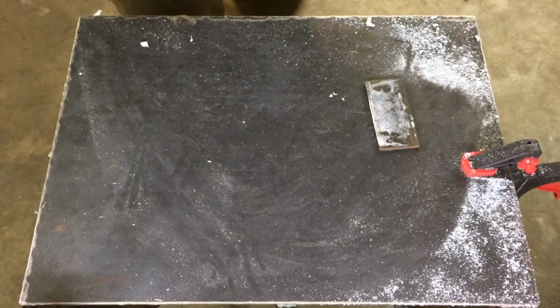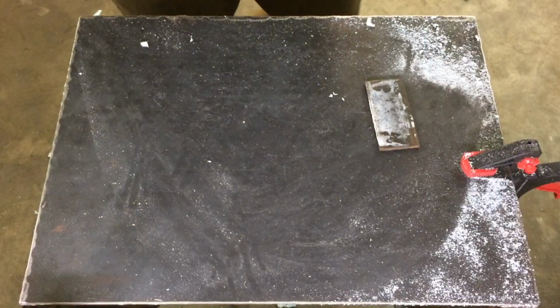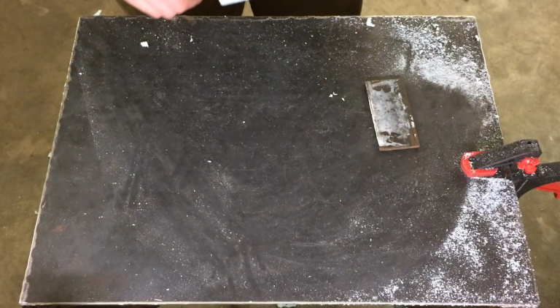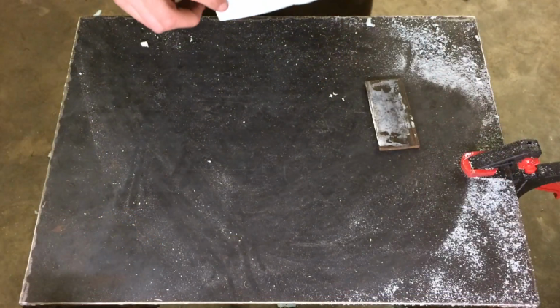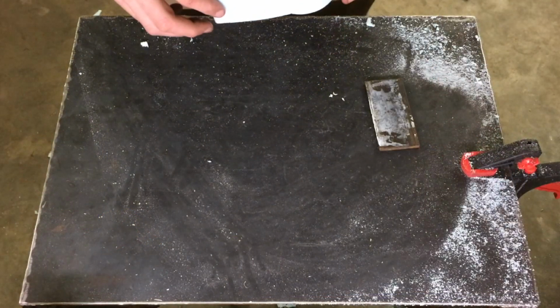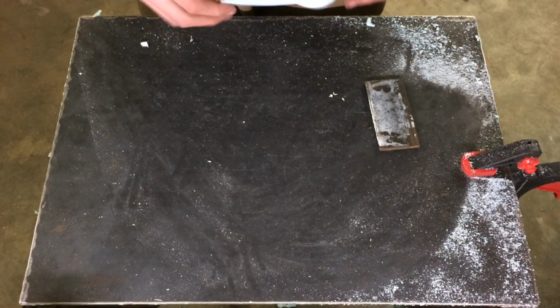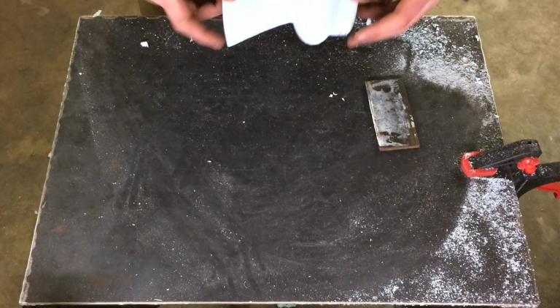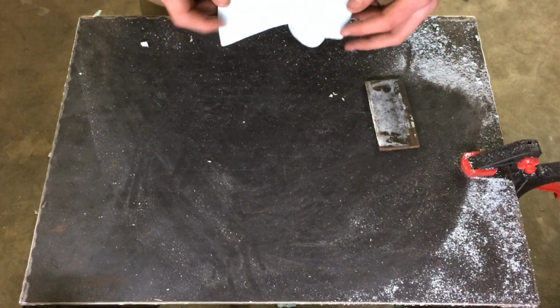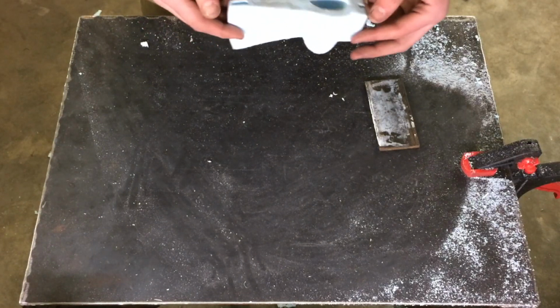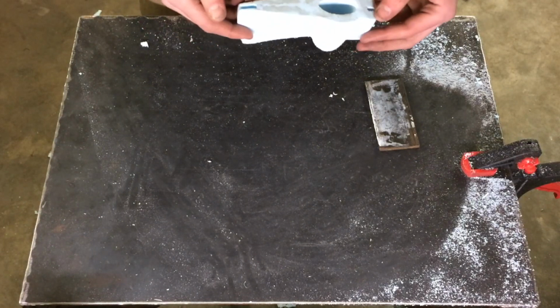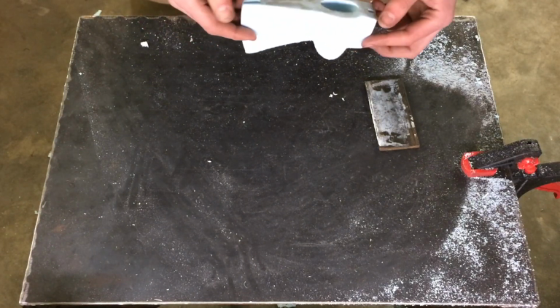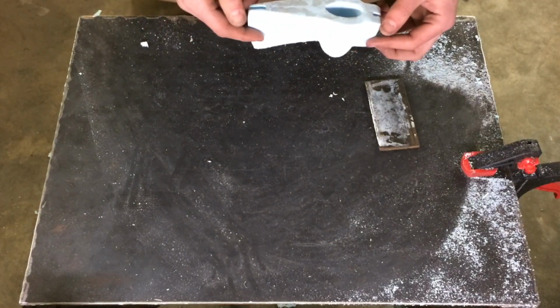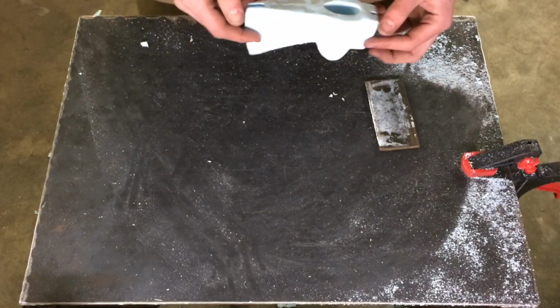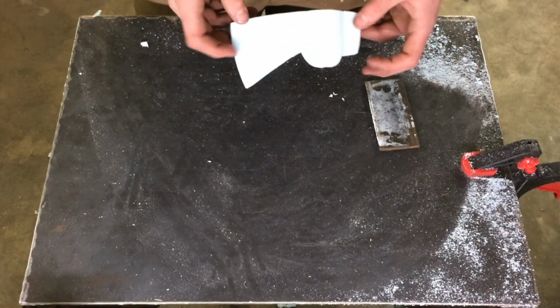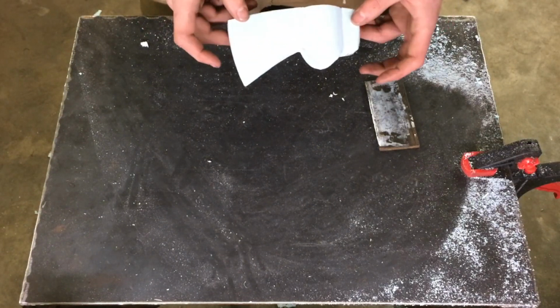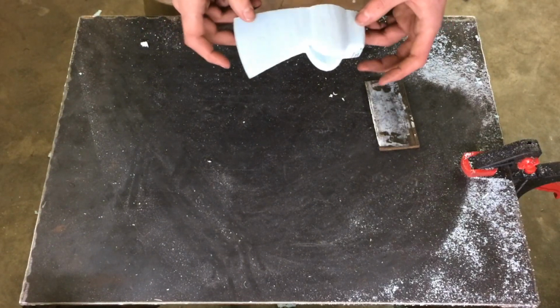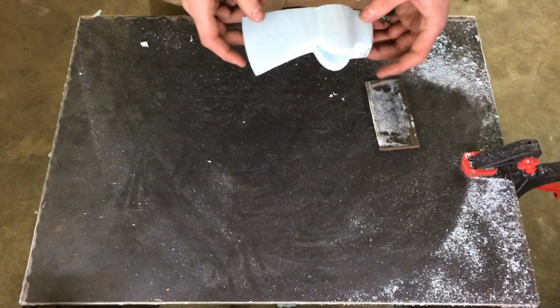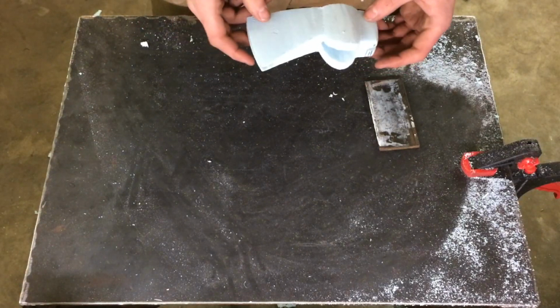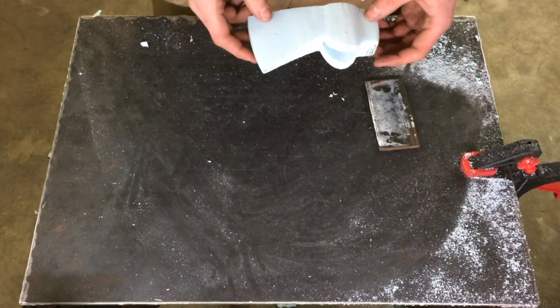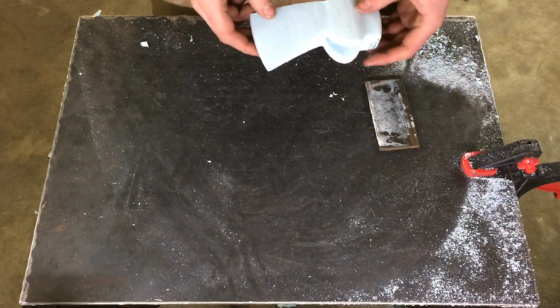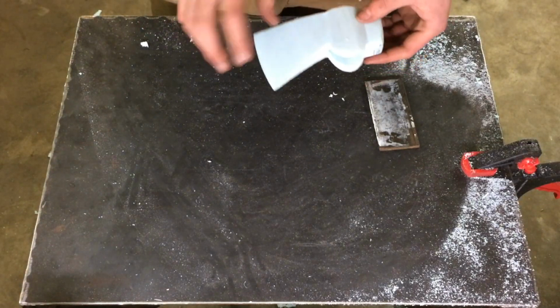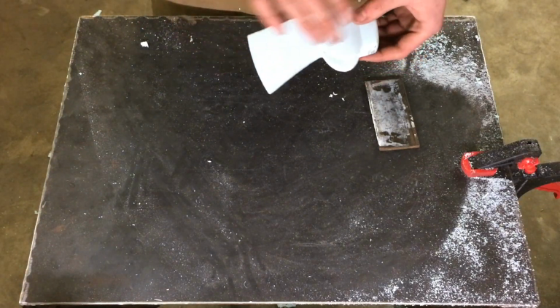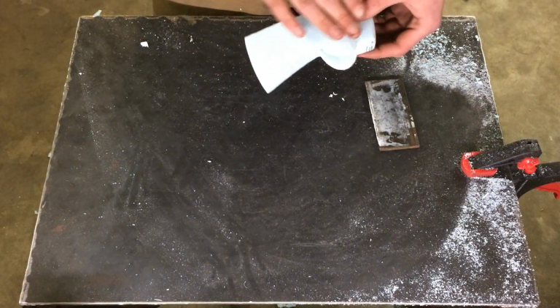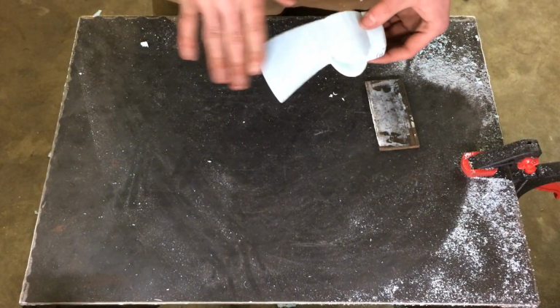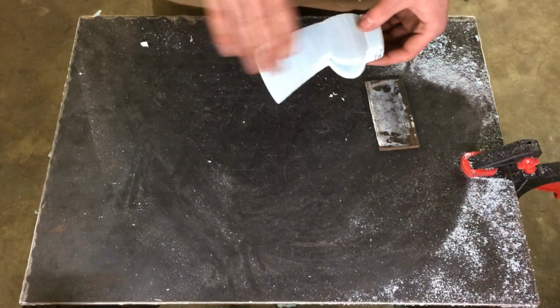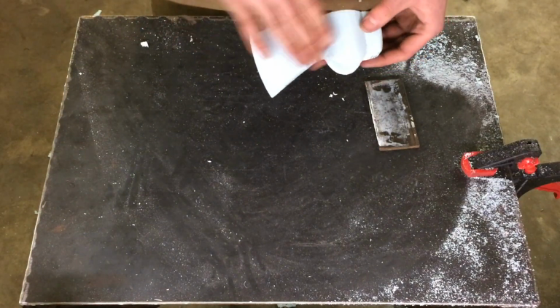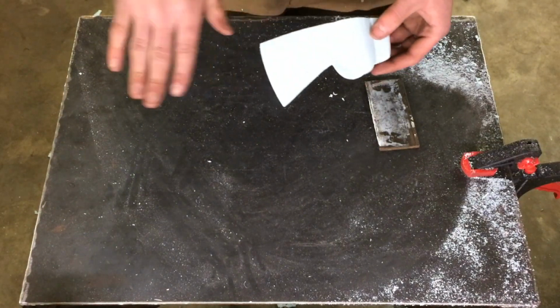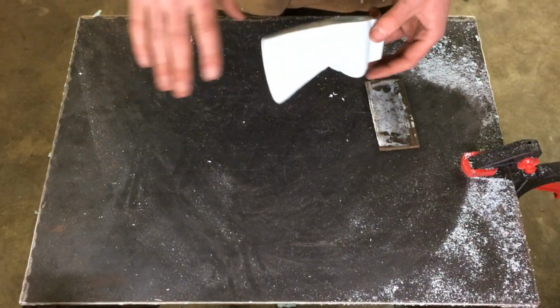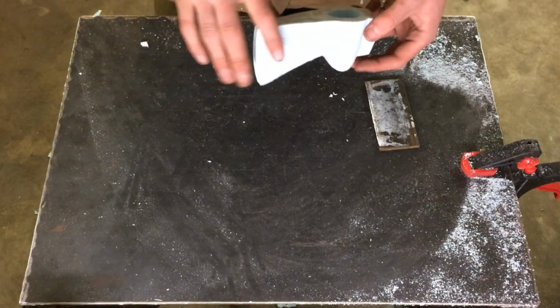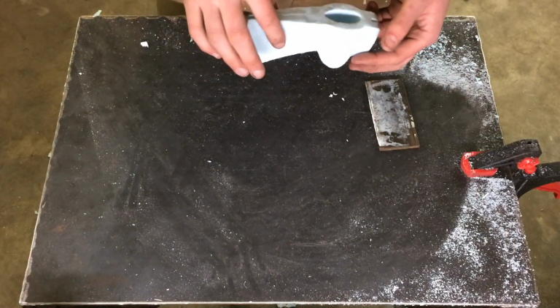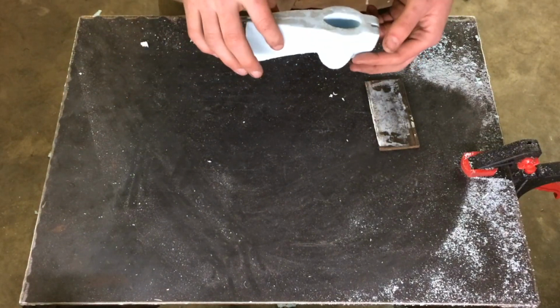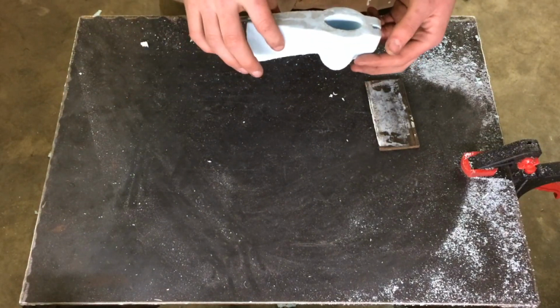Here I am after about three hours of cutting and sanding. I've got my axe pattern ready here.